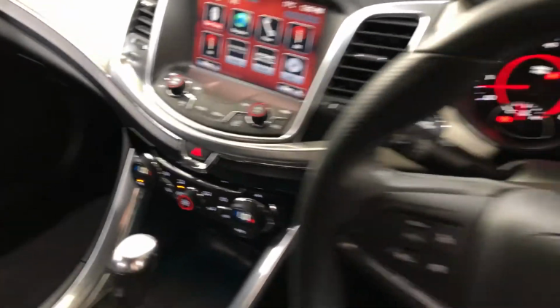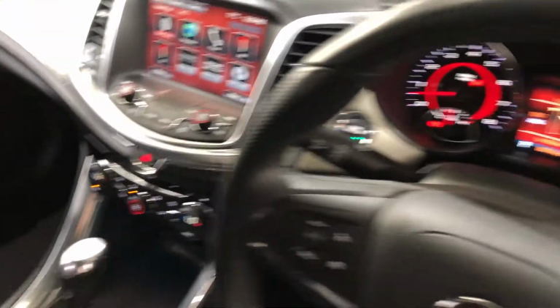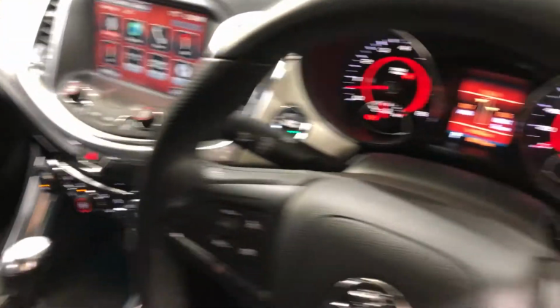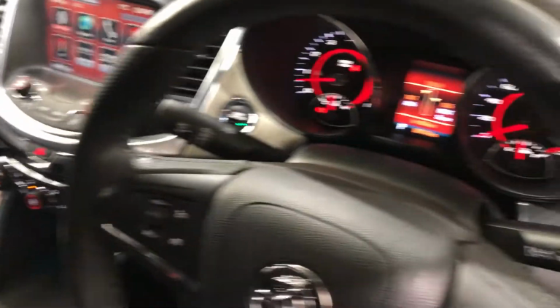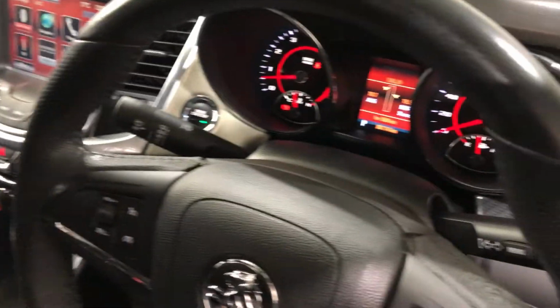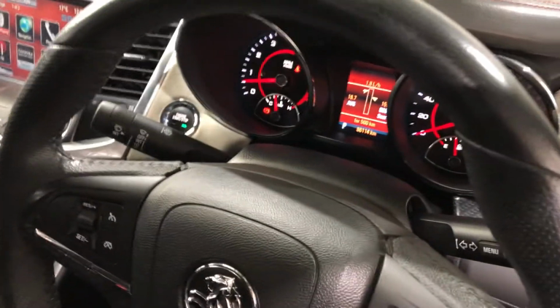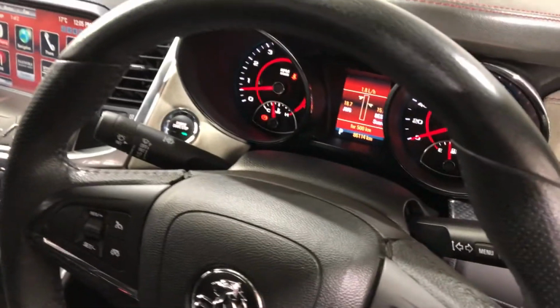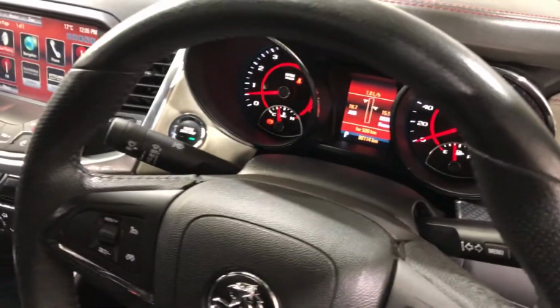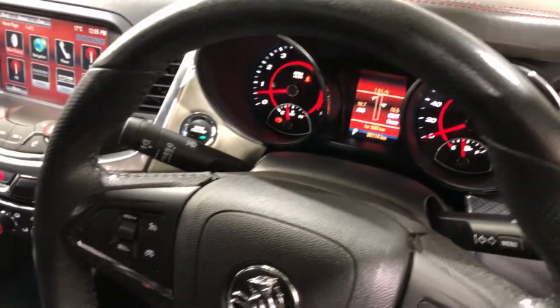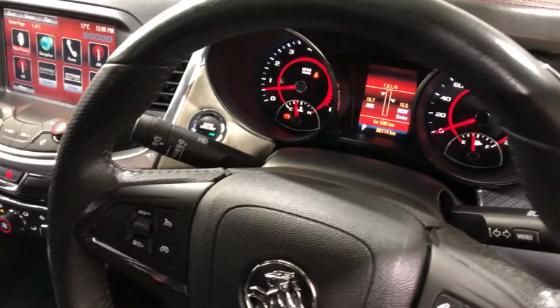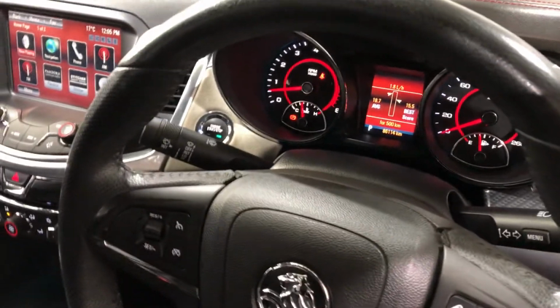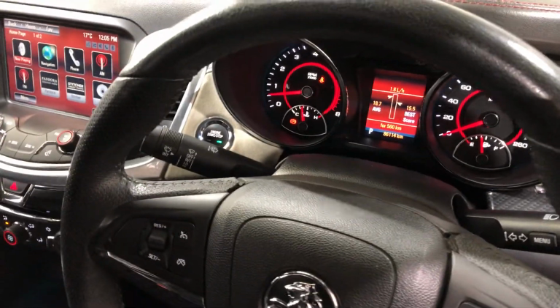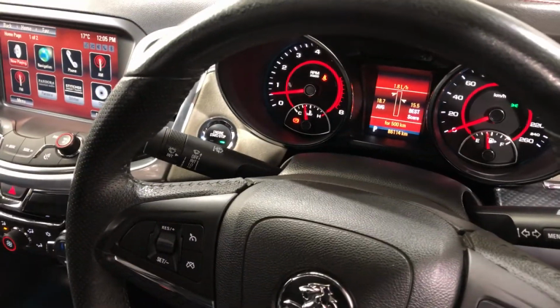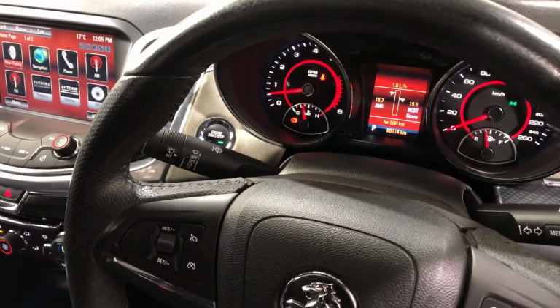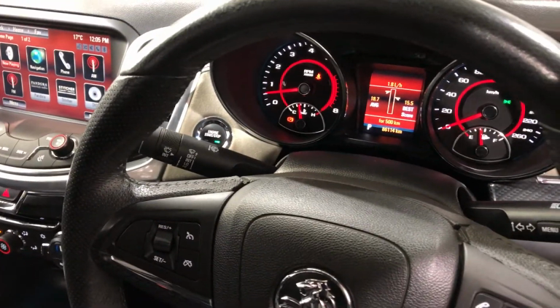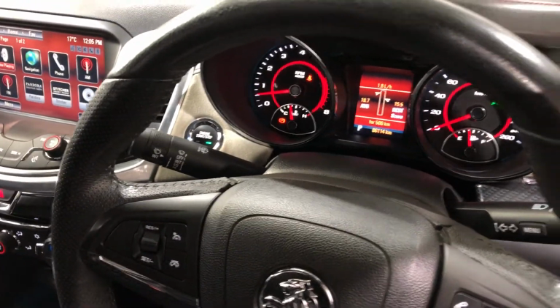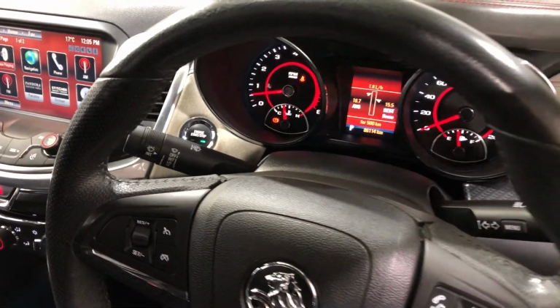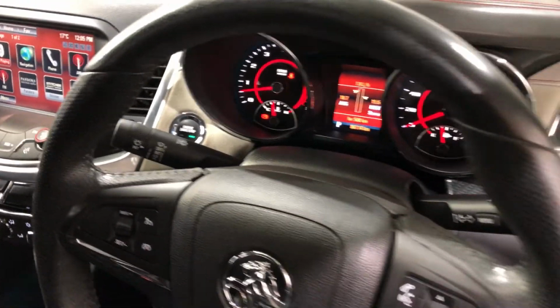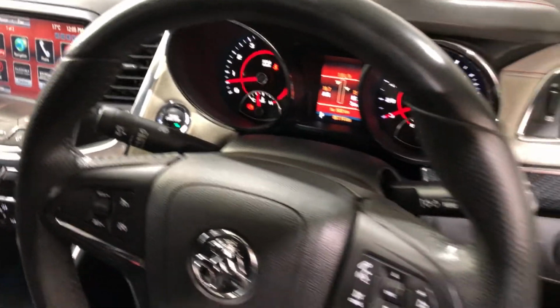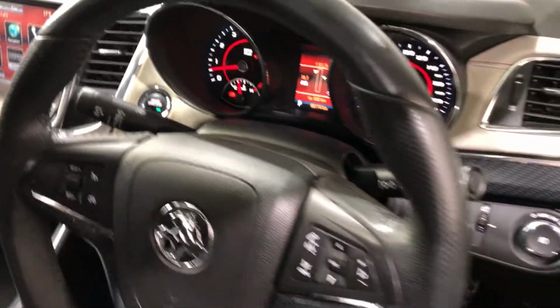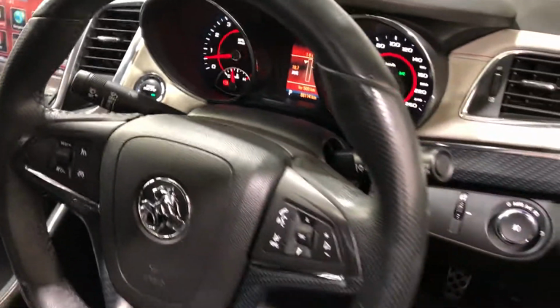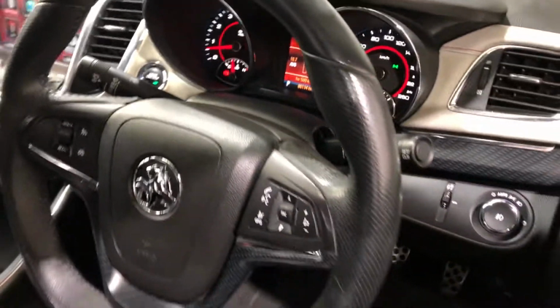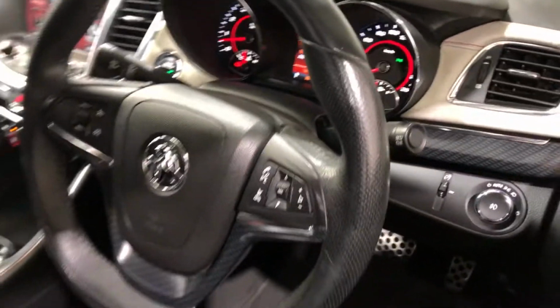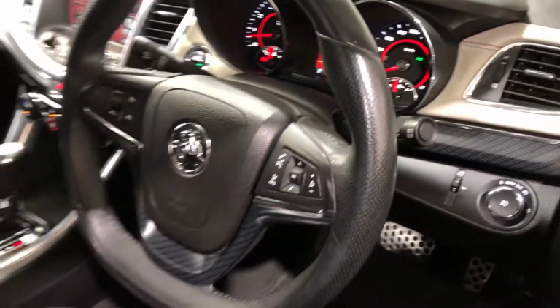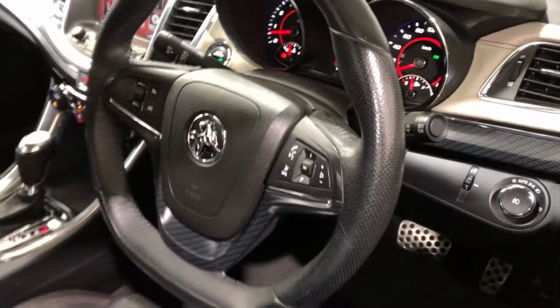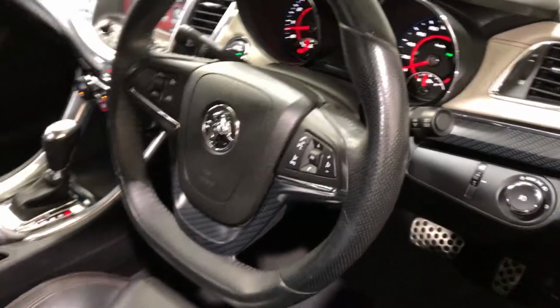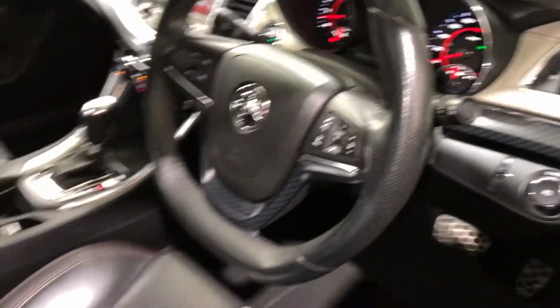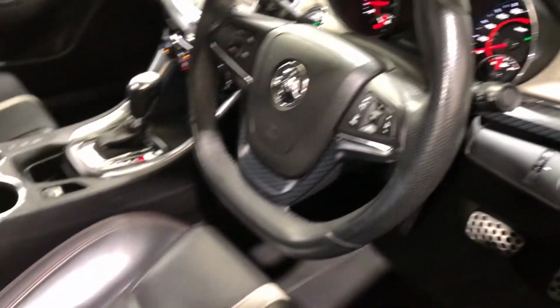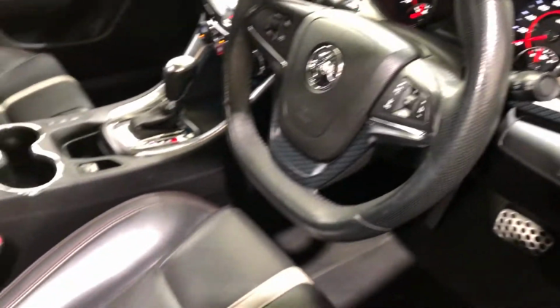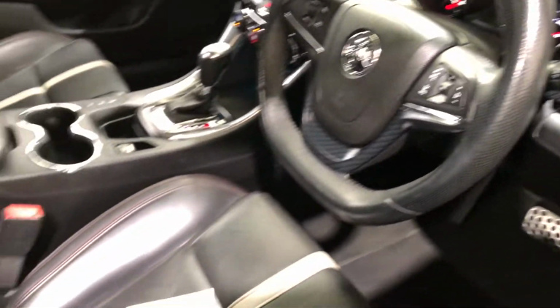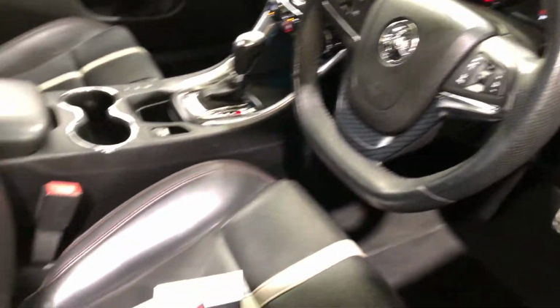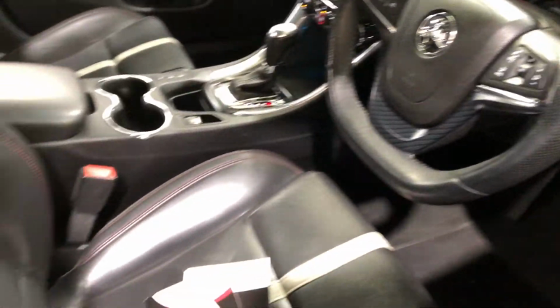This car comes with a low 77,000 kilometres on the clock and has a full set of keys and a full set of books.